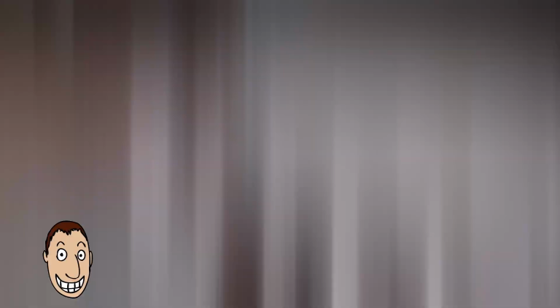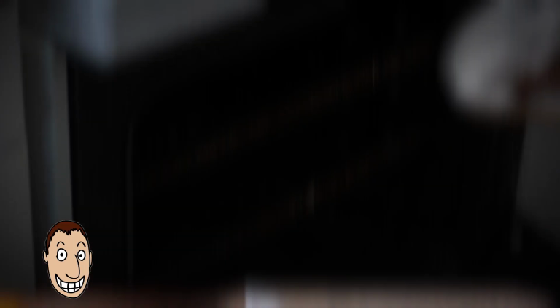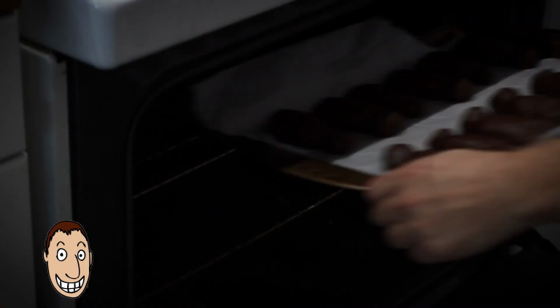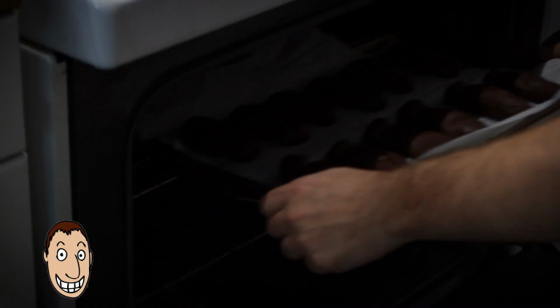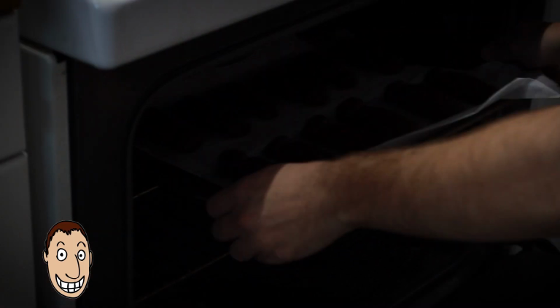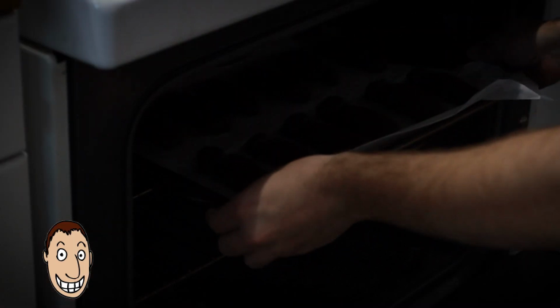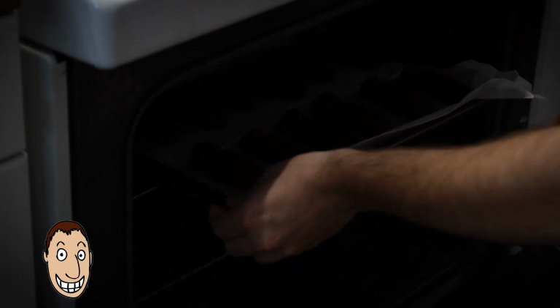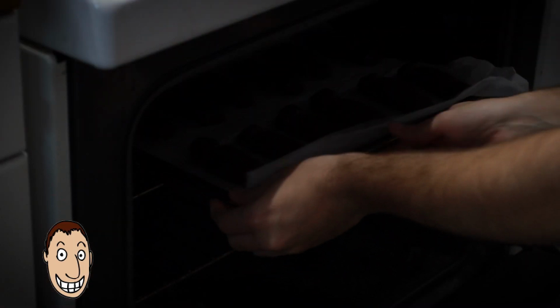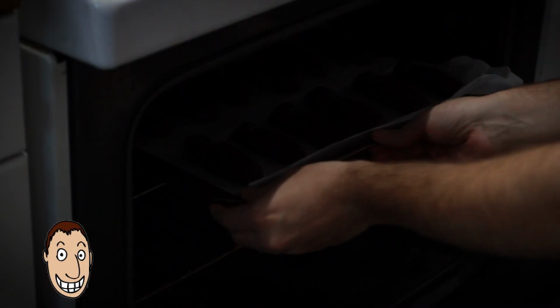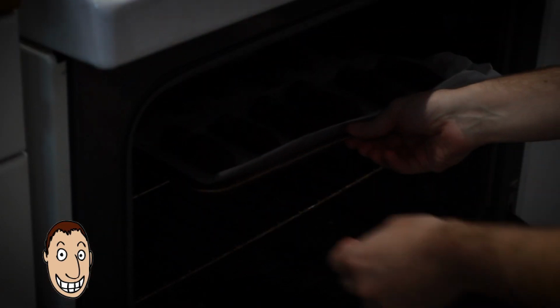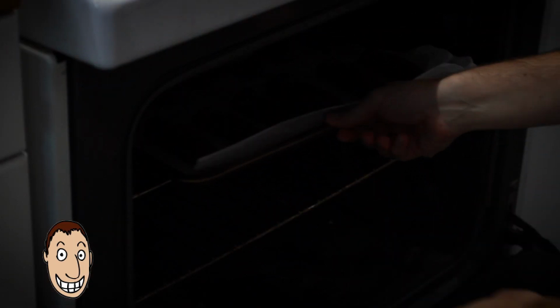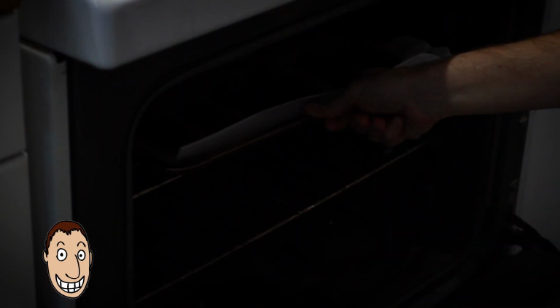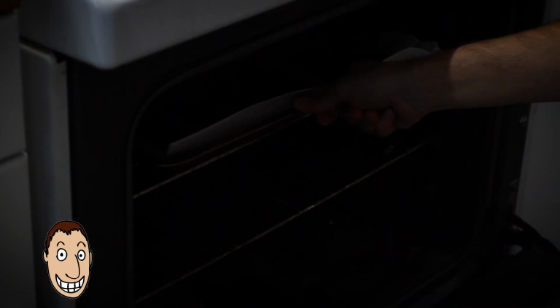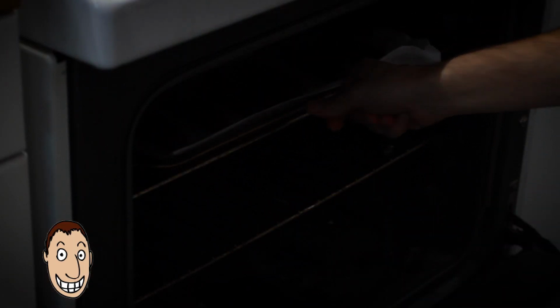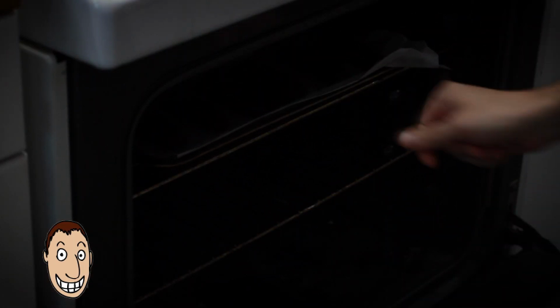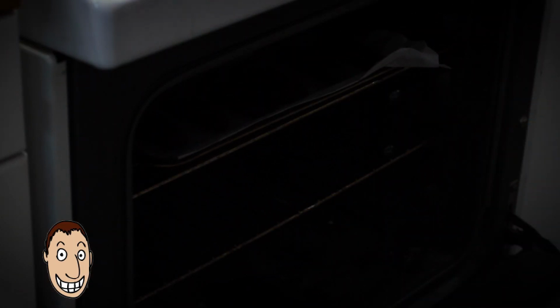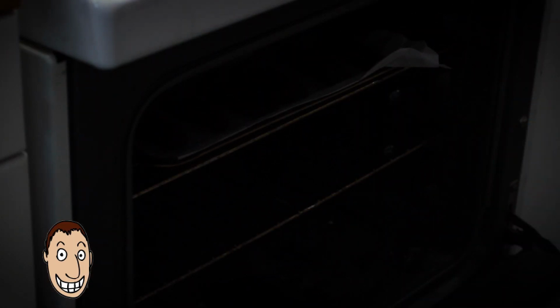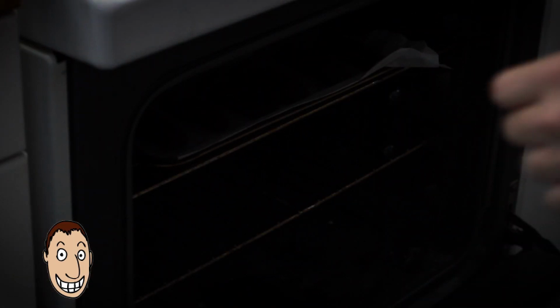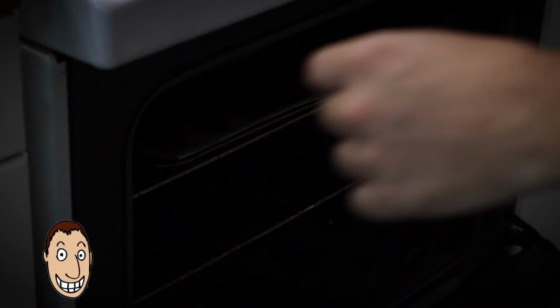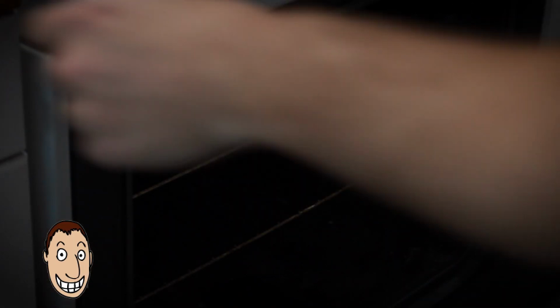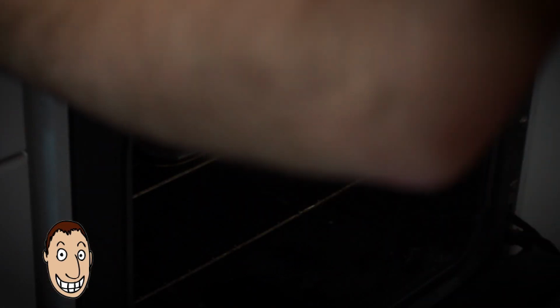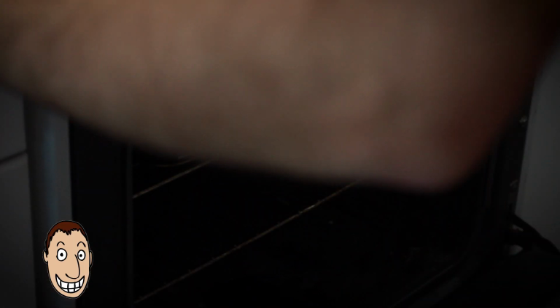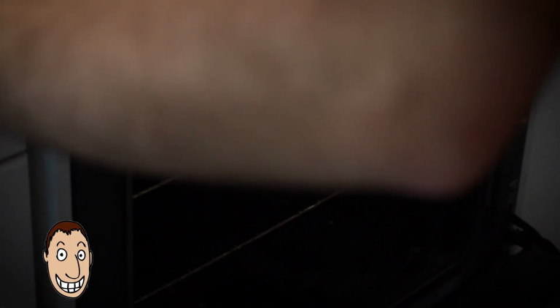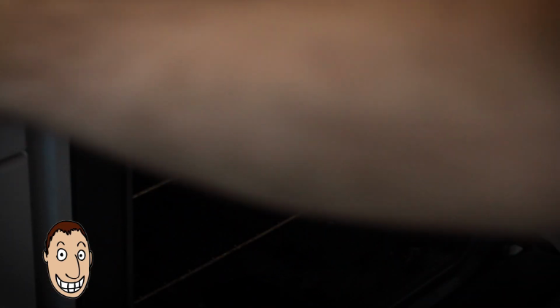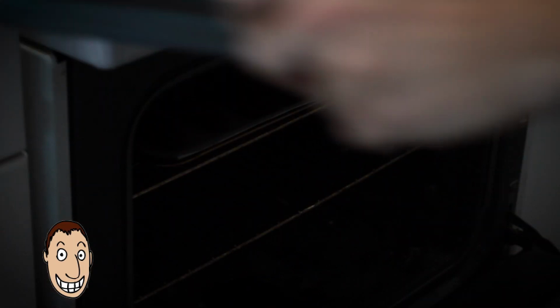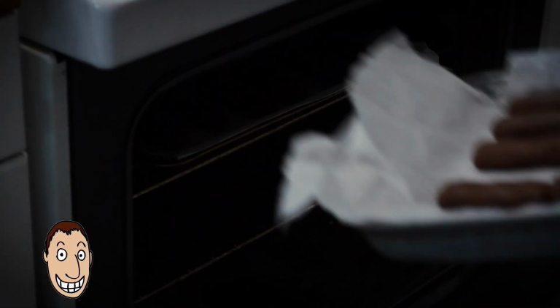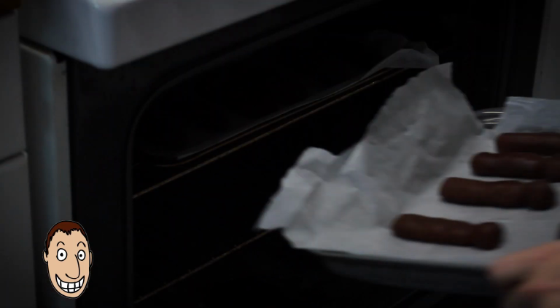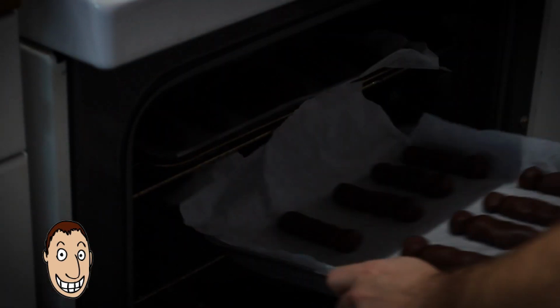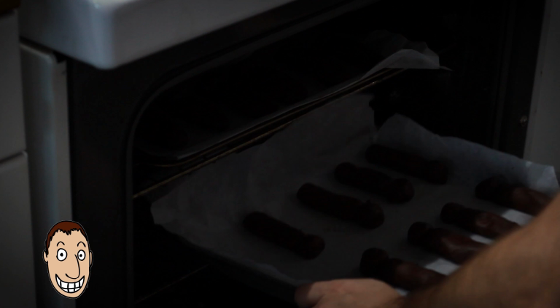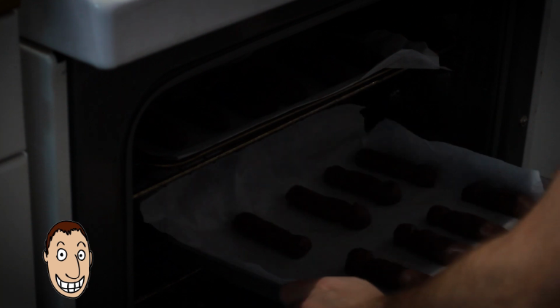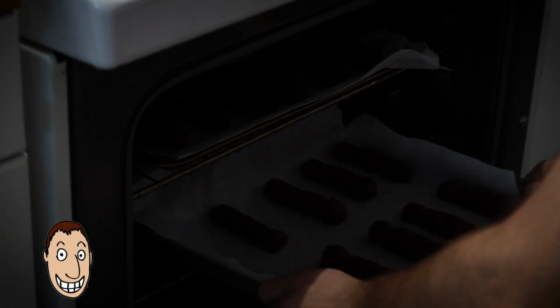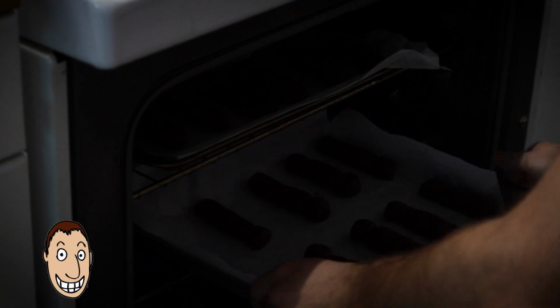Bake in the preheated oven until cookies are set and edges are dry, about eight minutes.